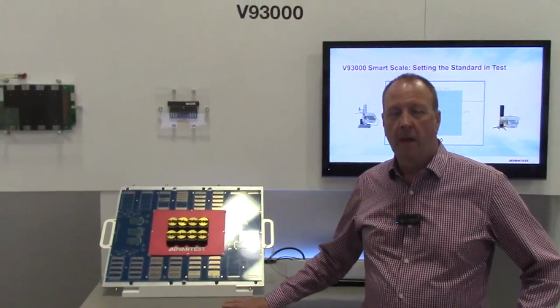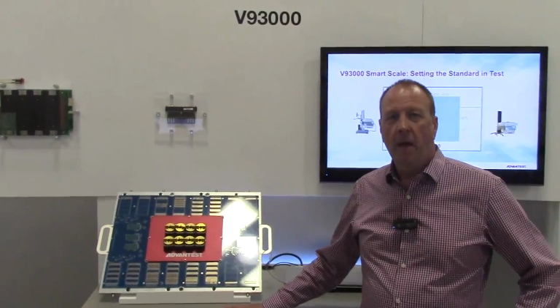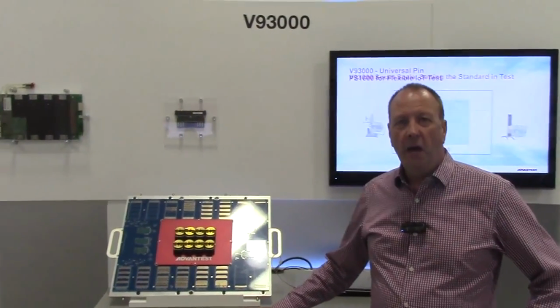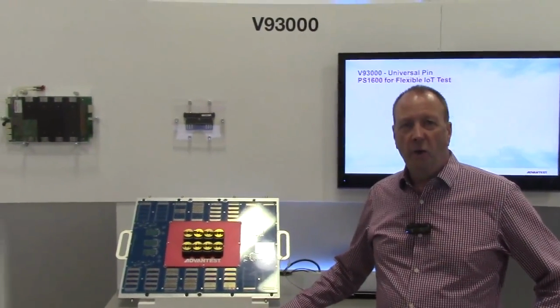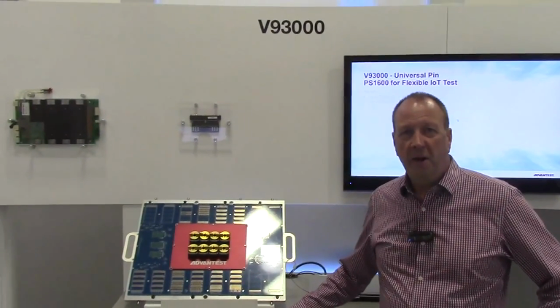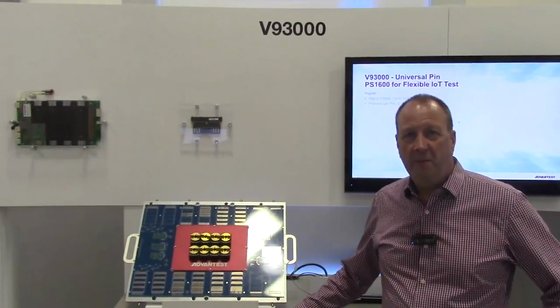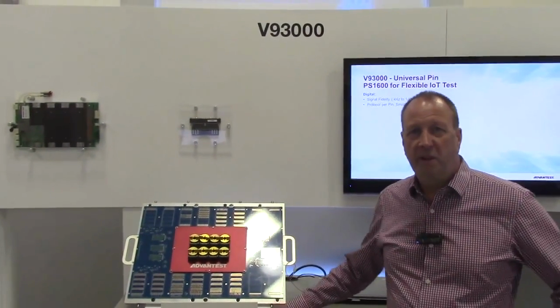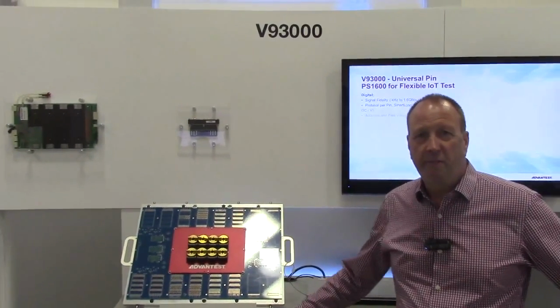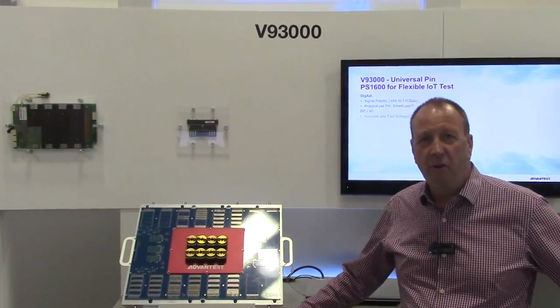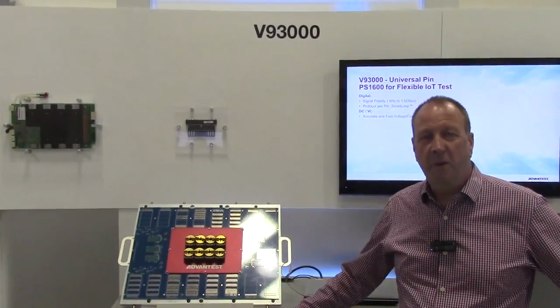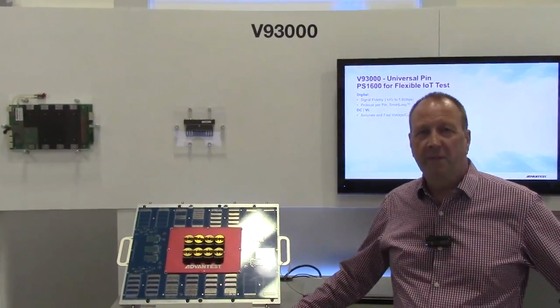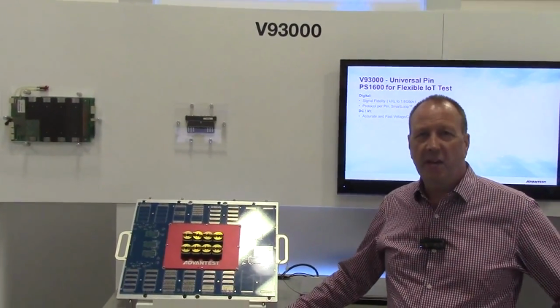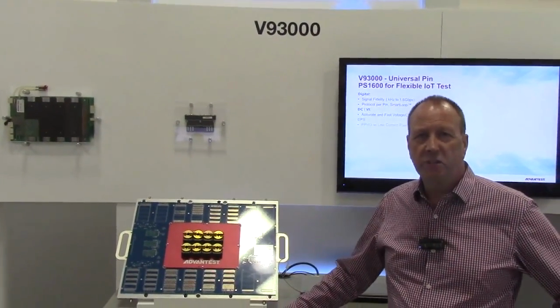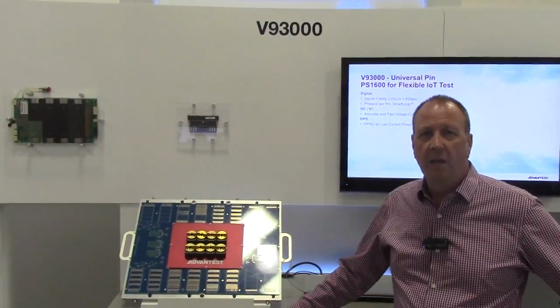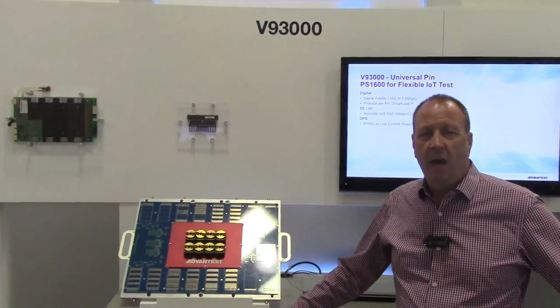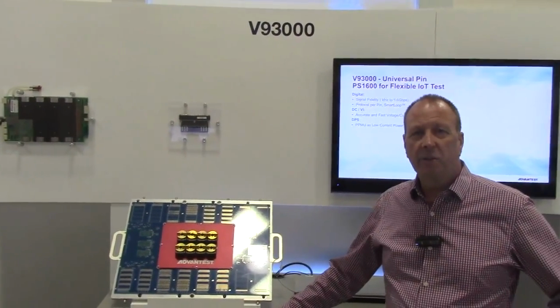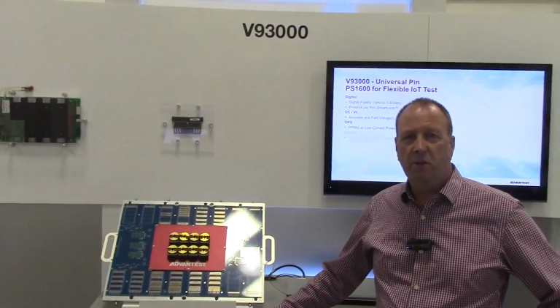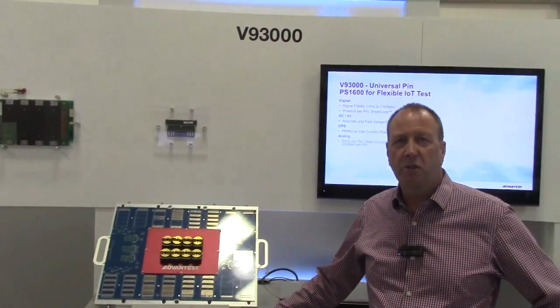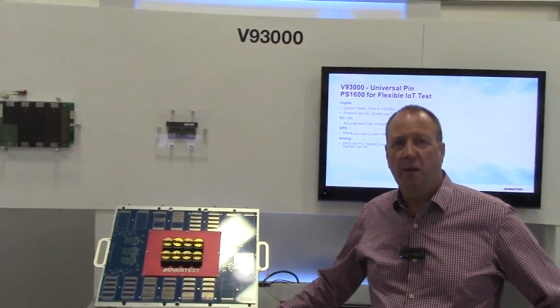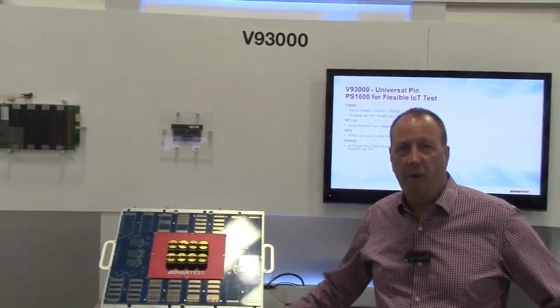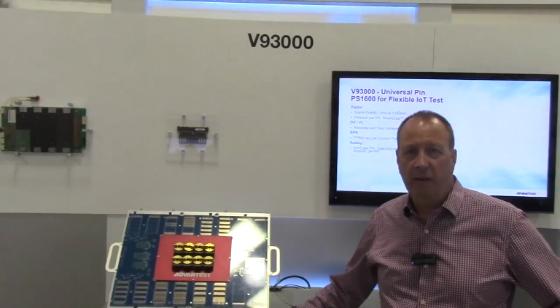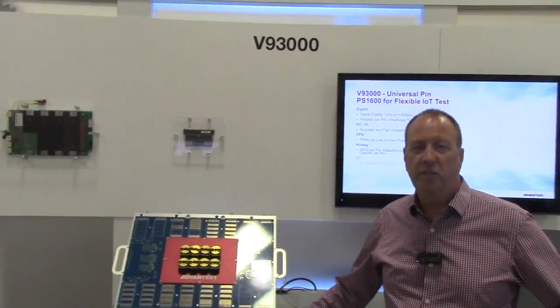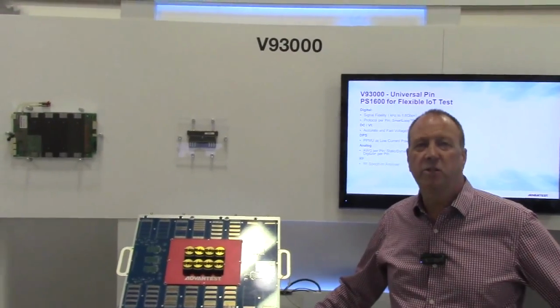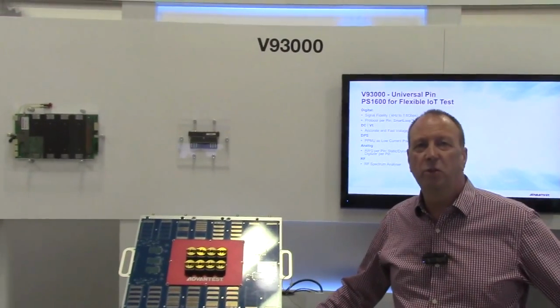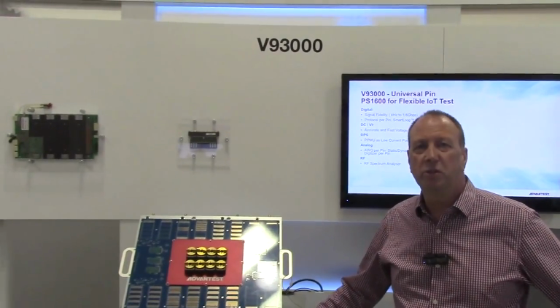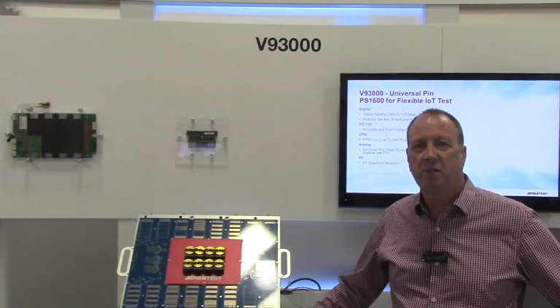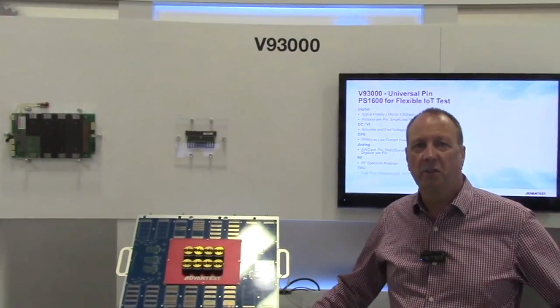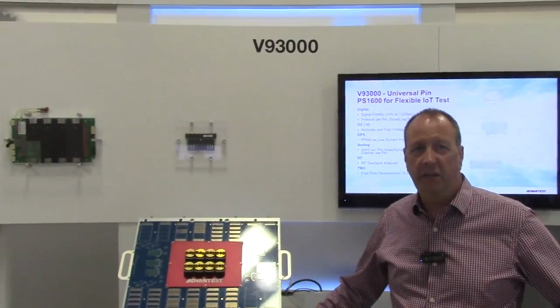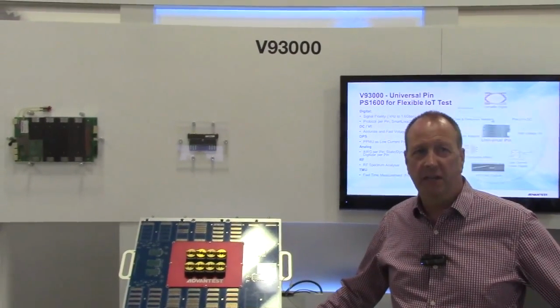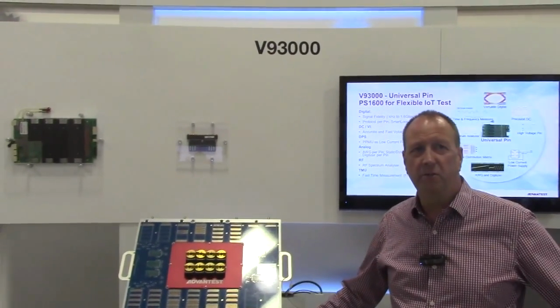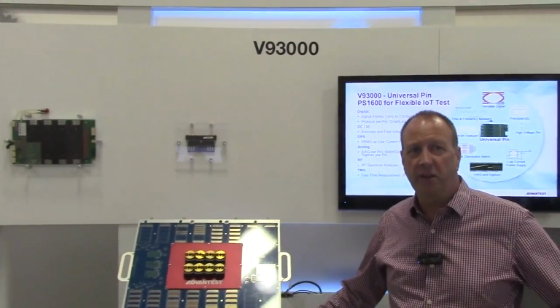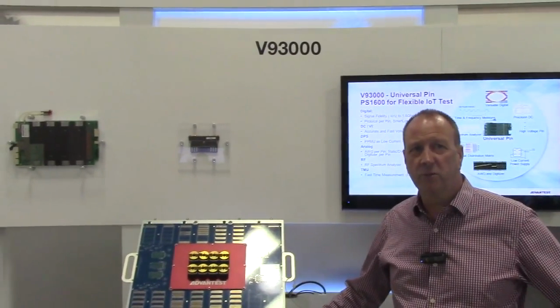Hello, my name is Derek Floyd from Advantest. I'm going to talk today about IoT solutions on the V93000.